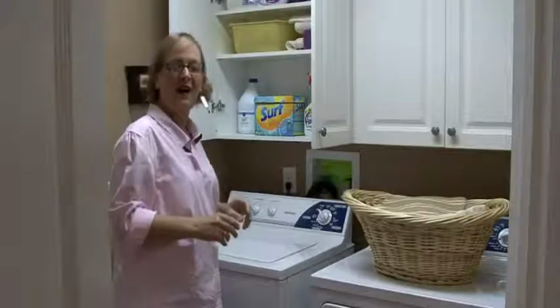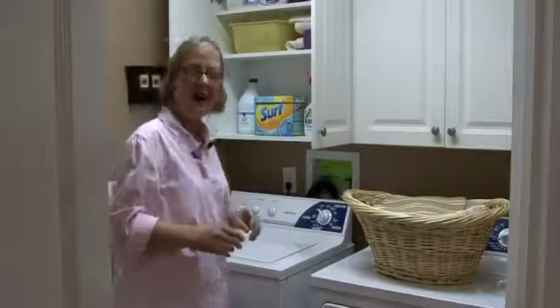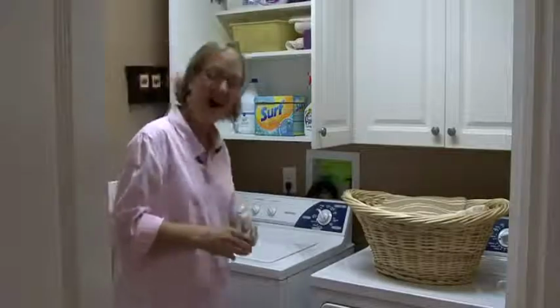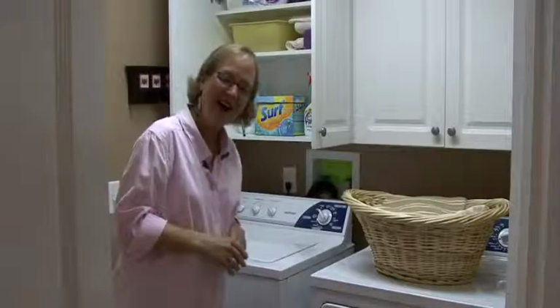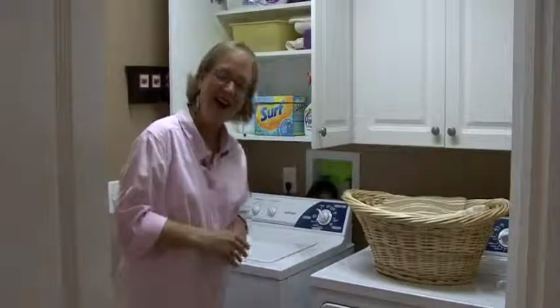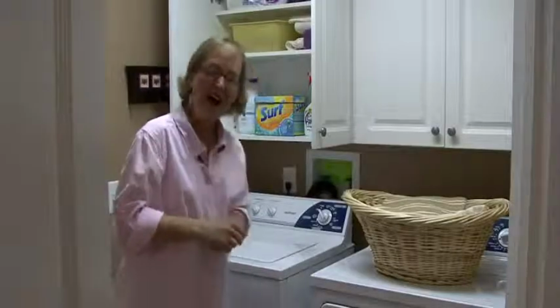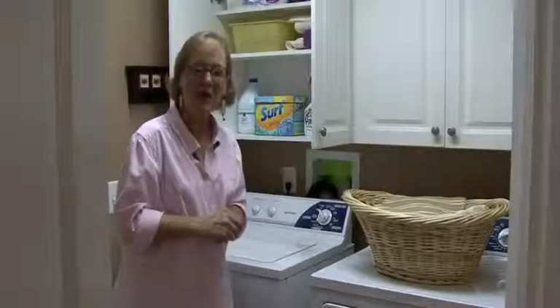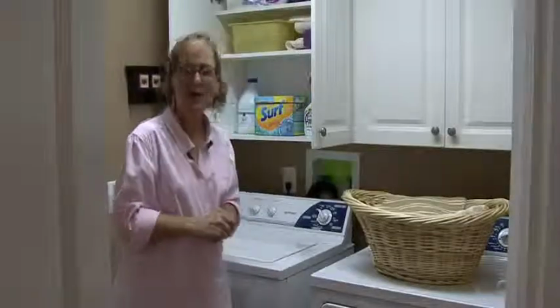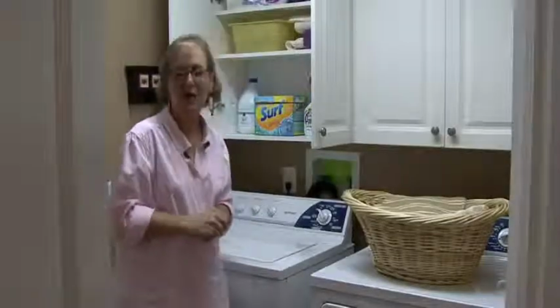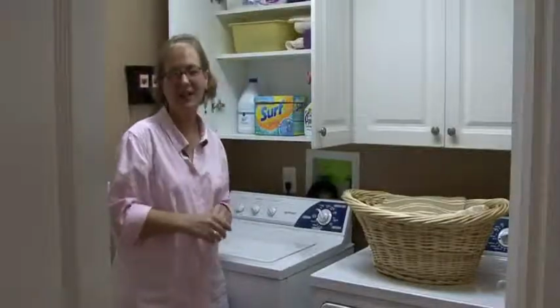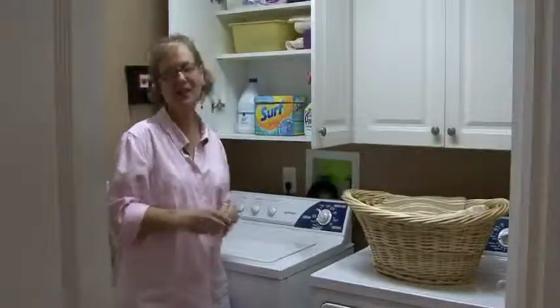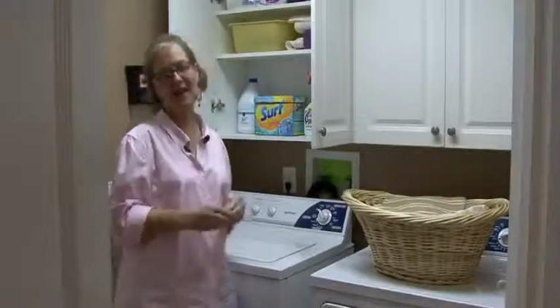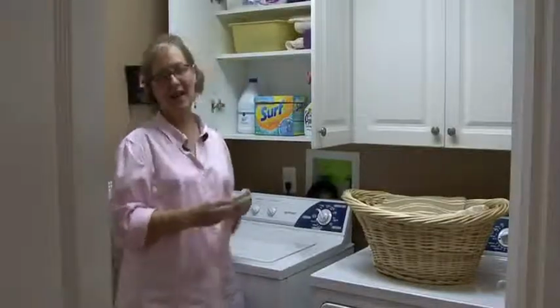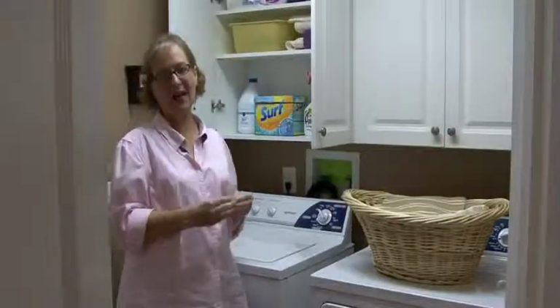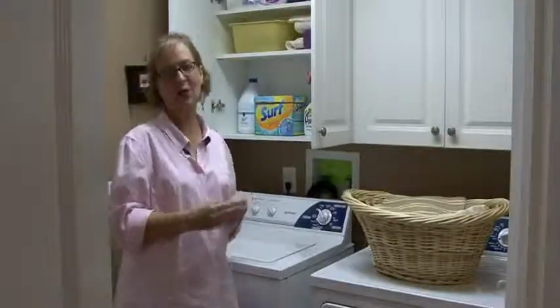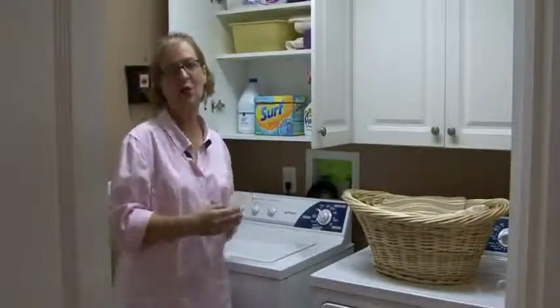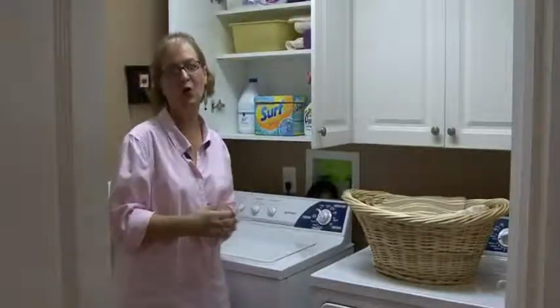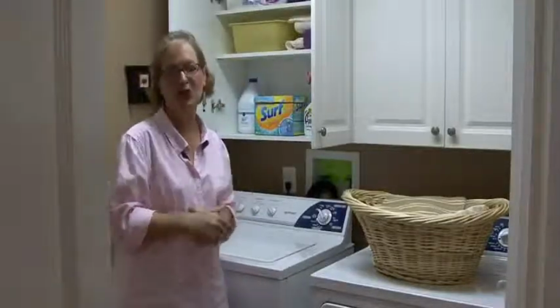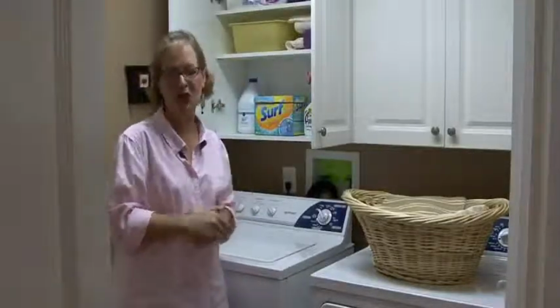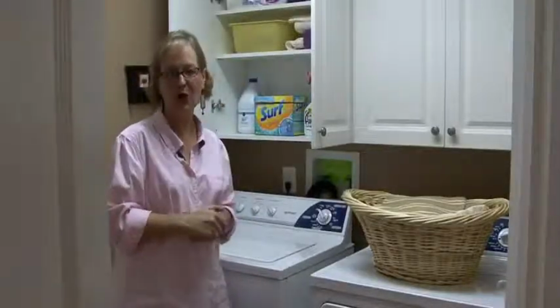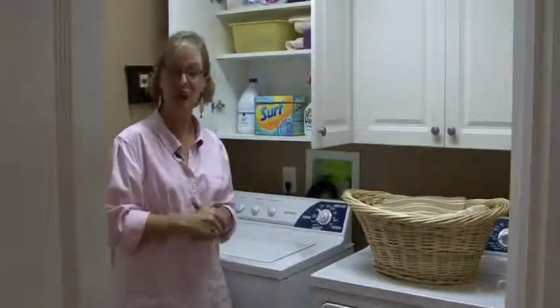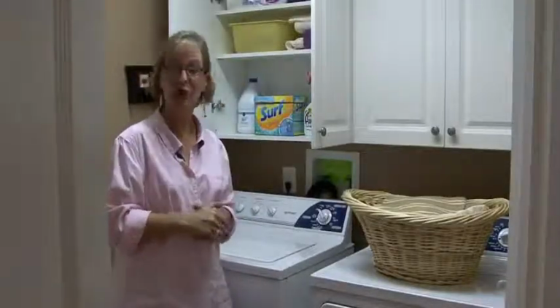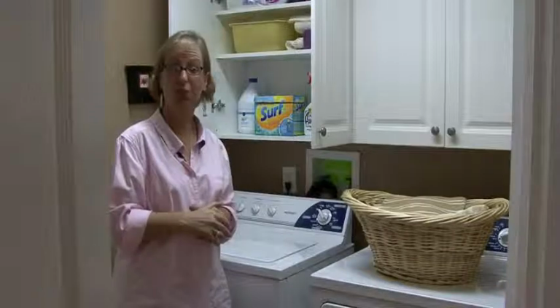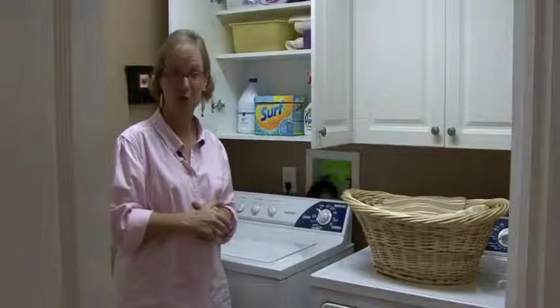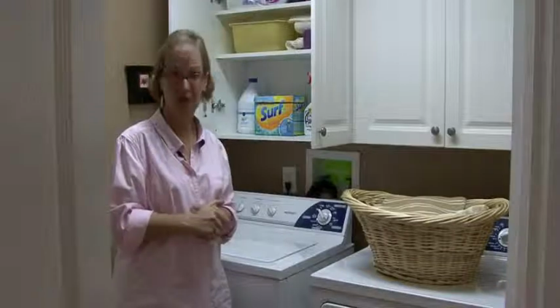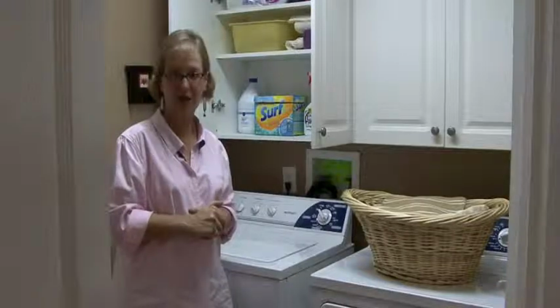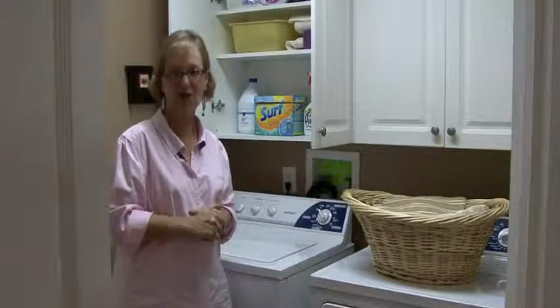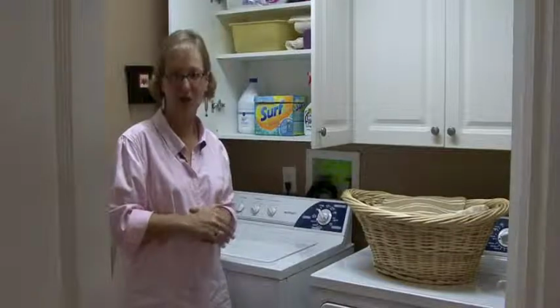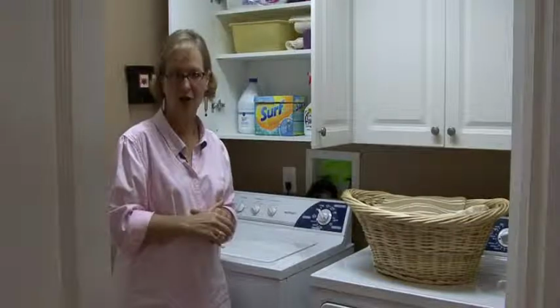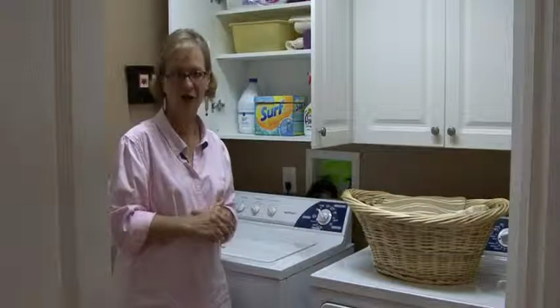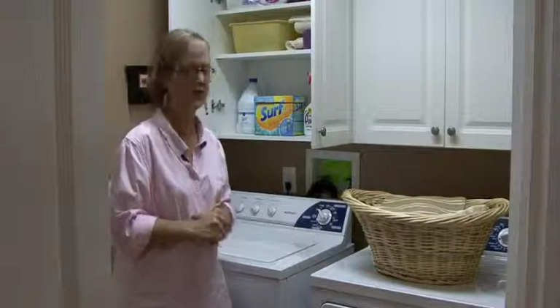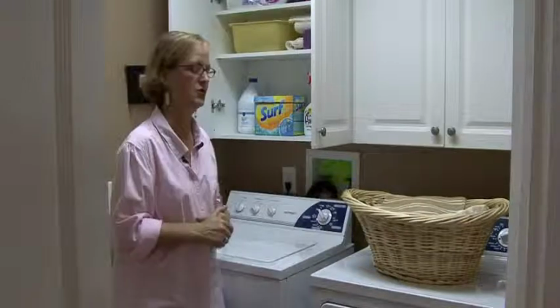Hi, I'm Ann Myrick and today I'm going to show you how to organize your laundry center.